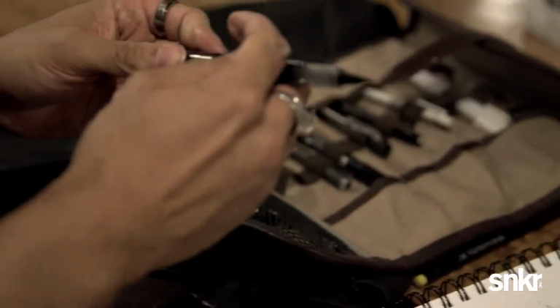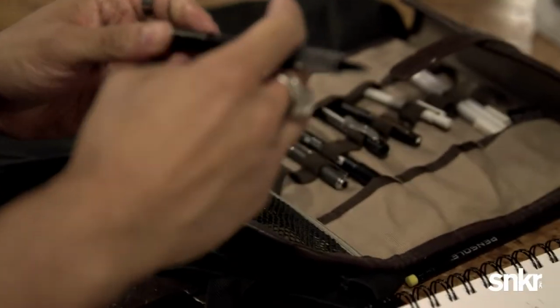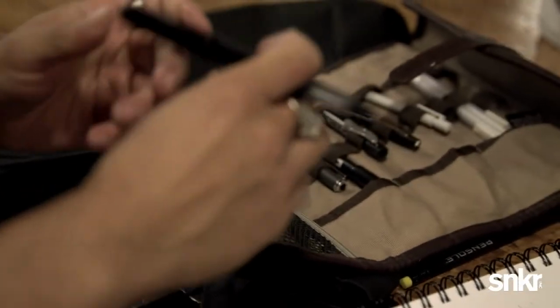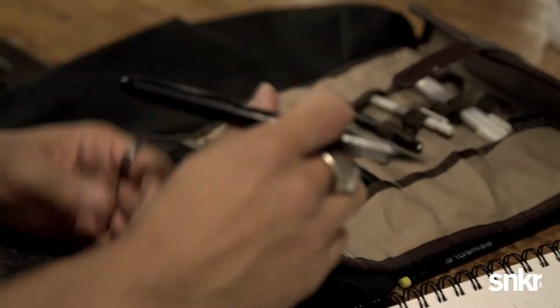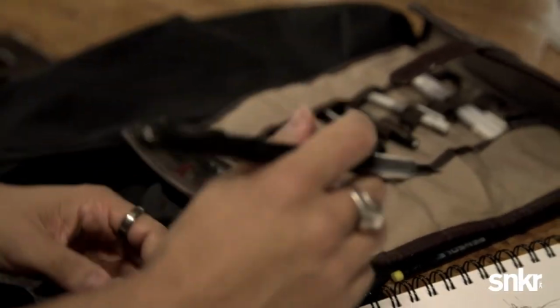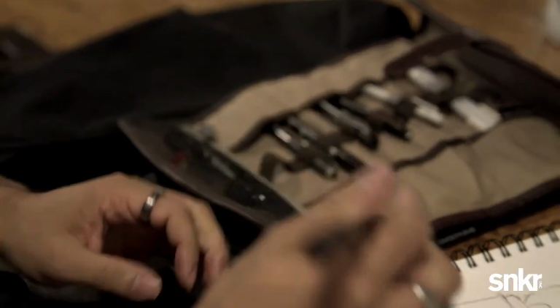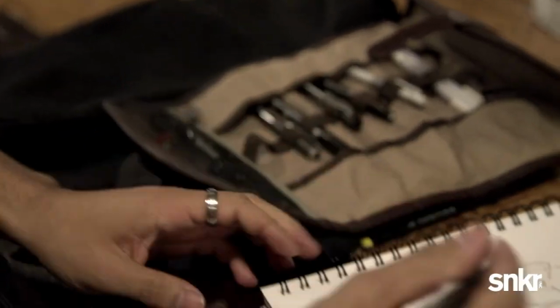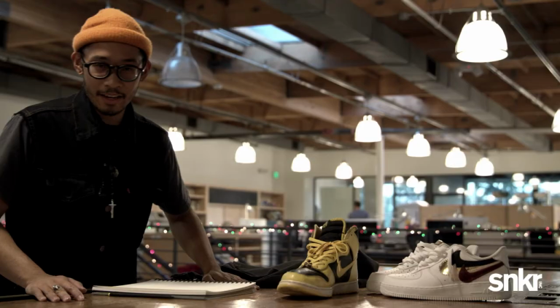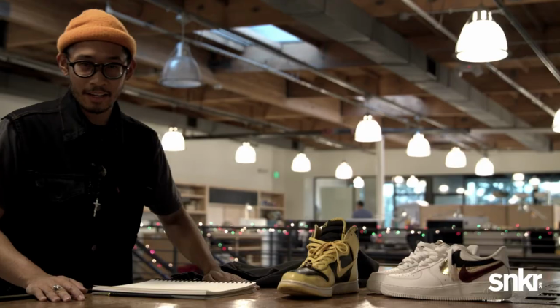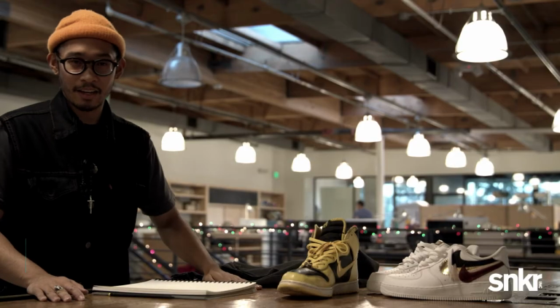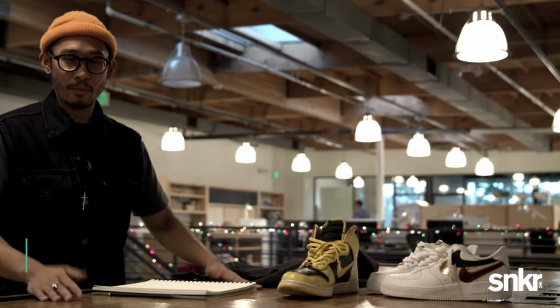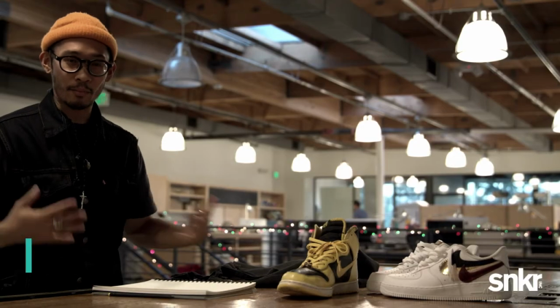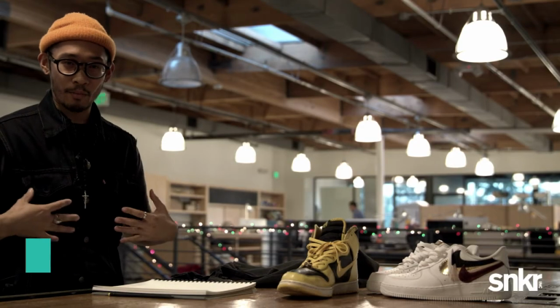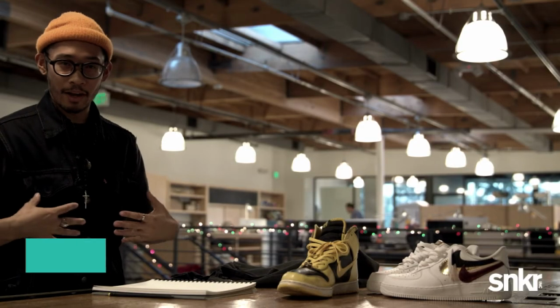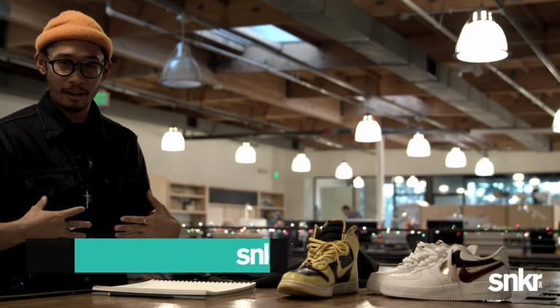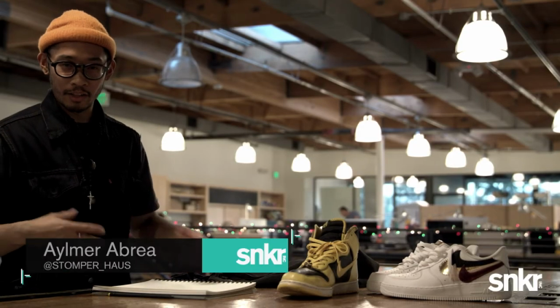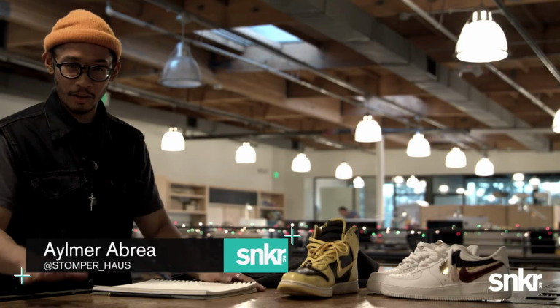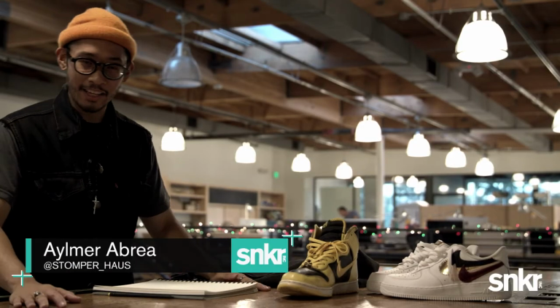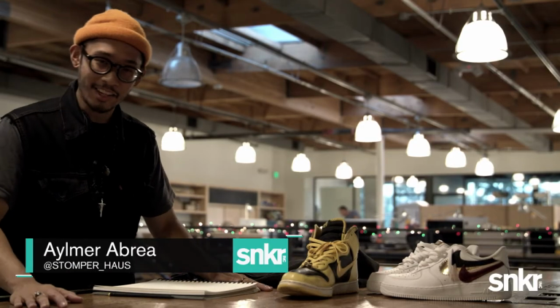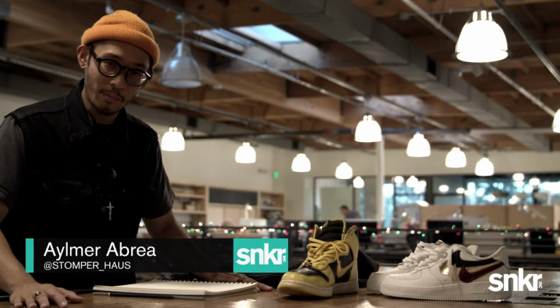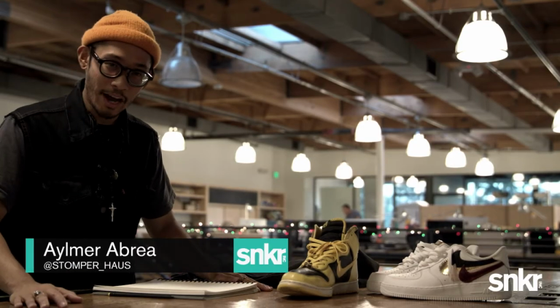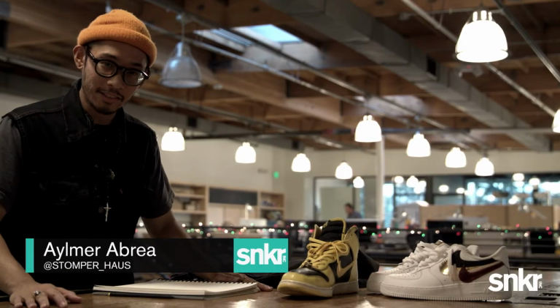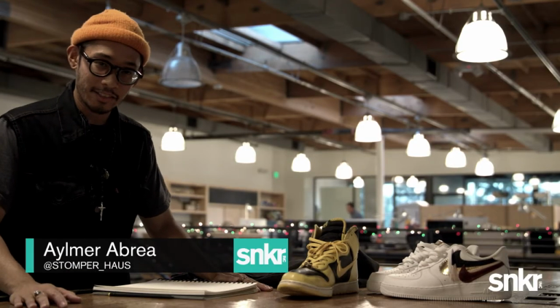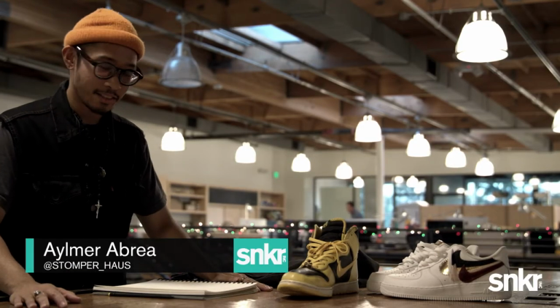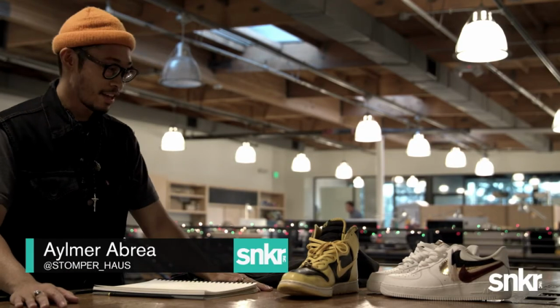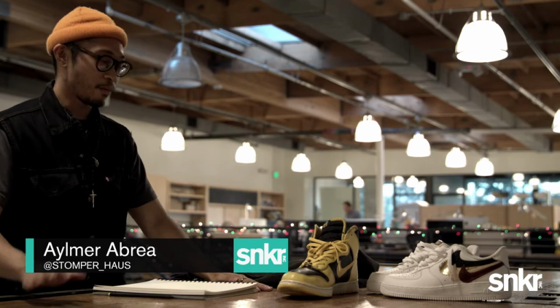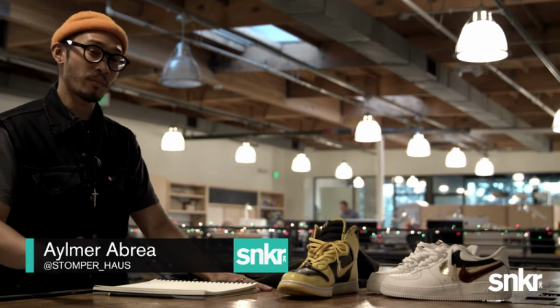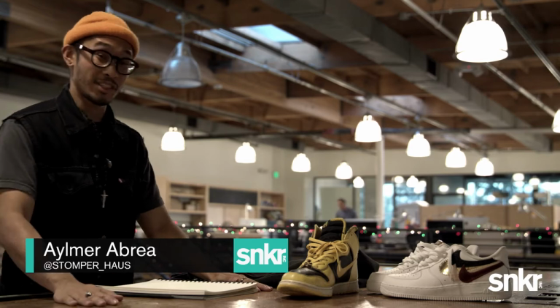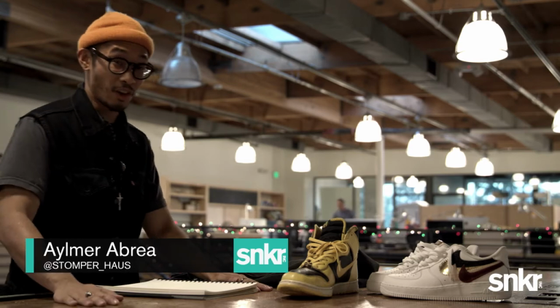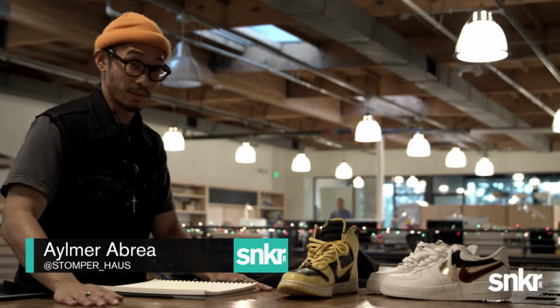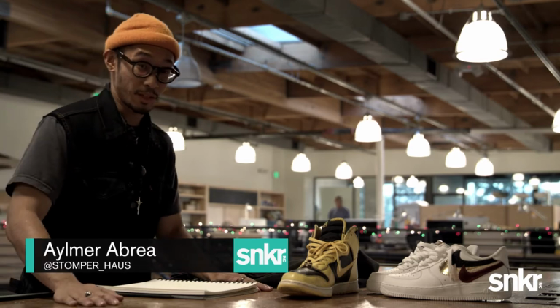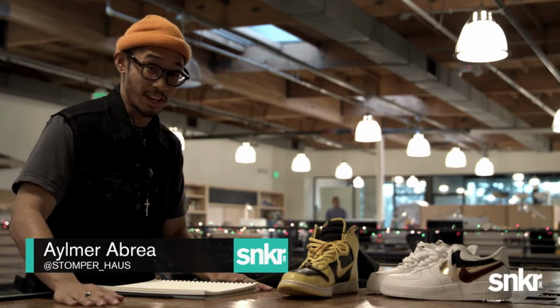What up Sneaker Fam? I'm Elmer Abrea, also known as Stomper House, and we're about to draw some shit.